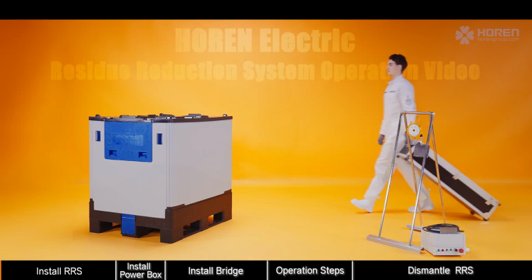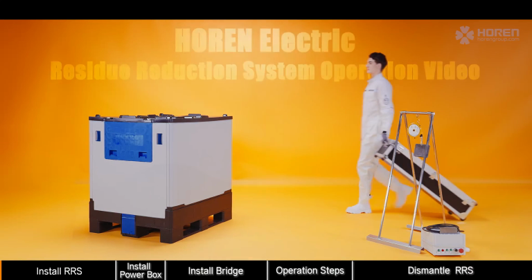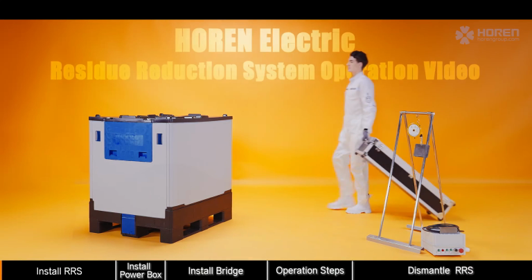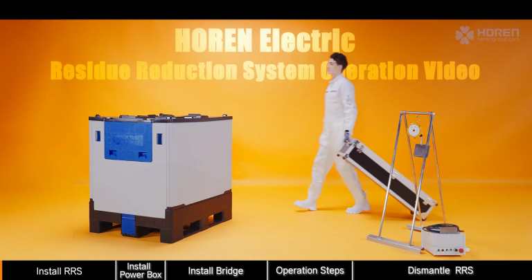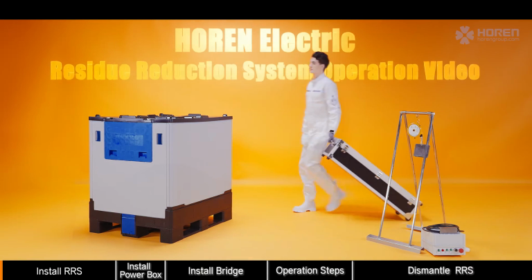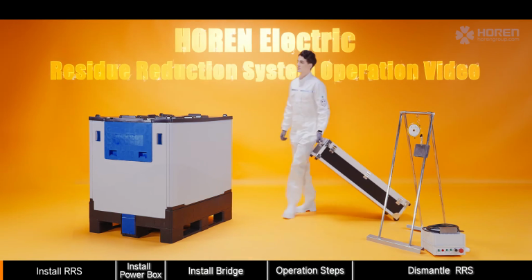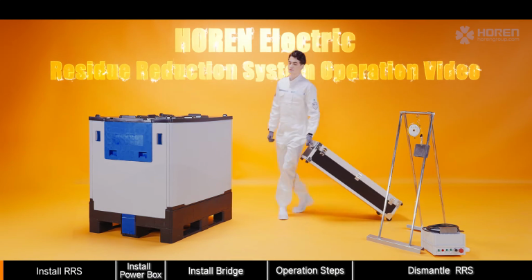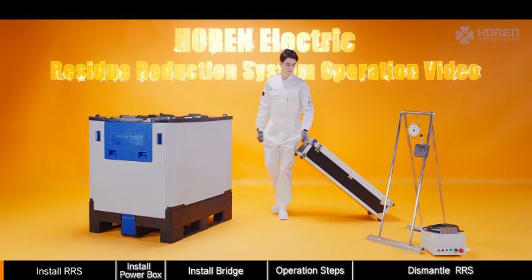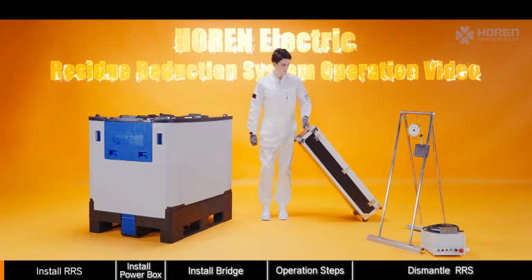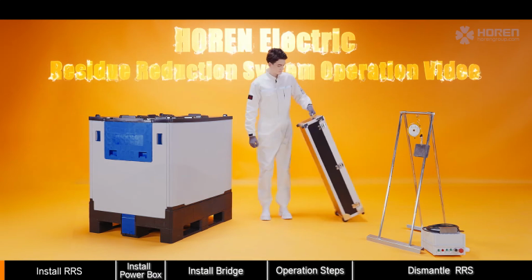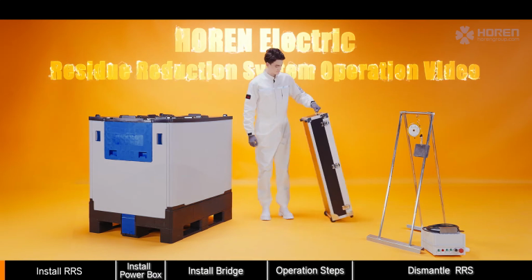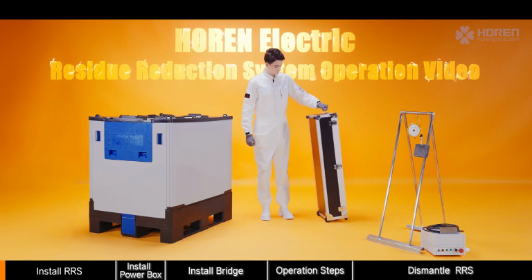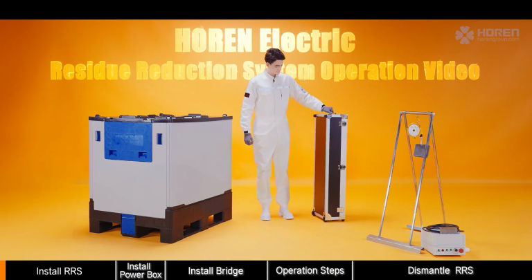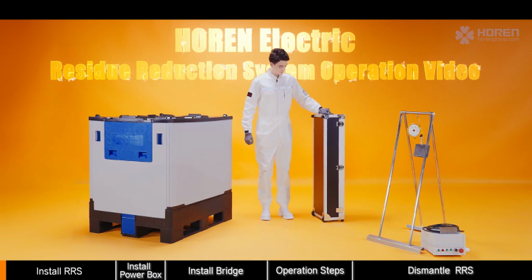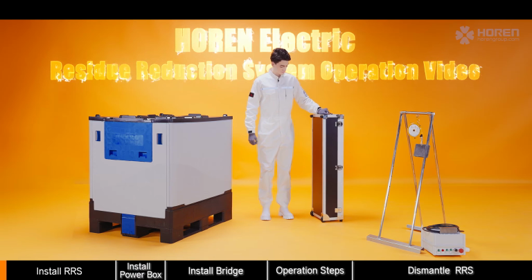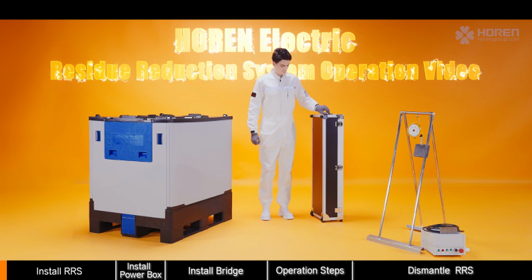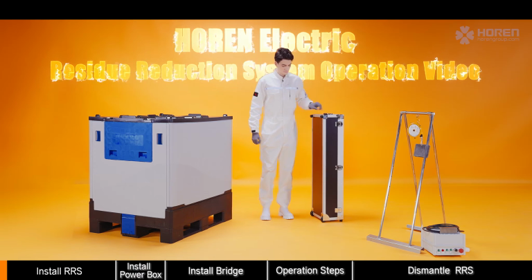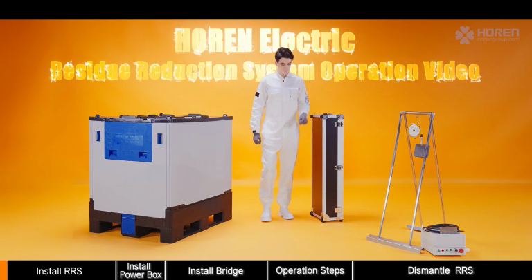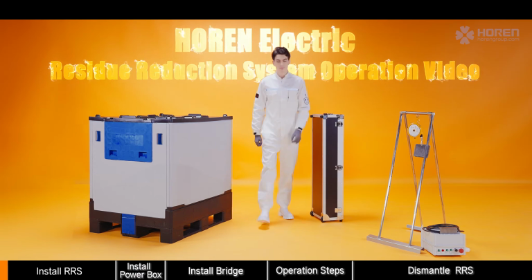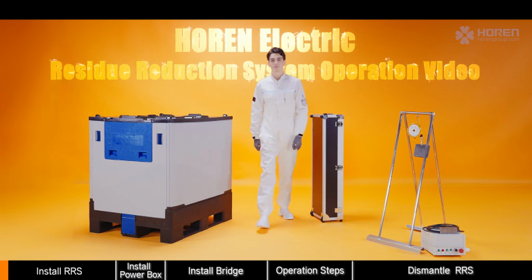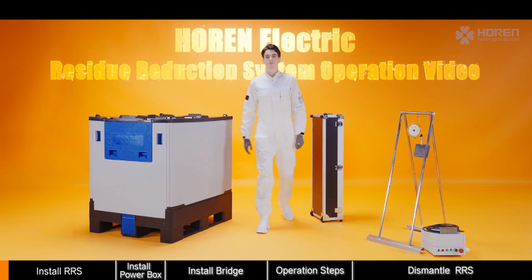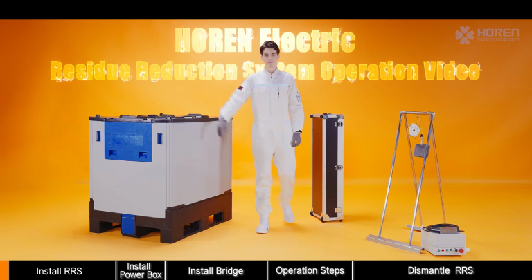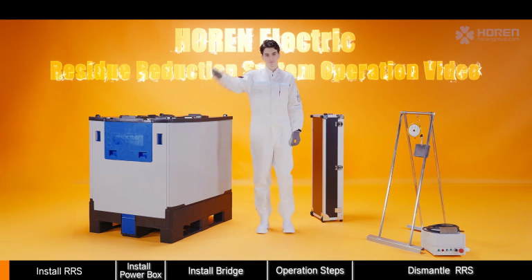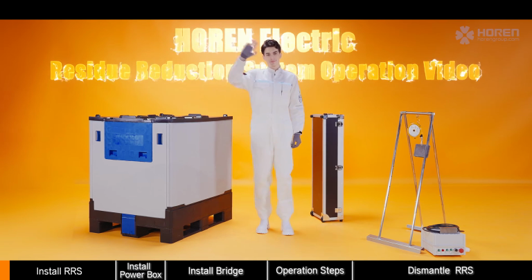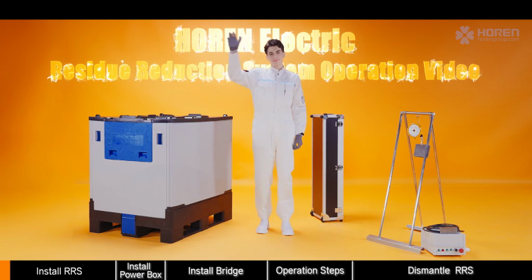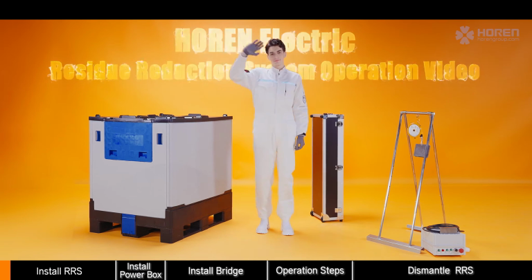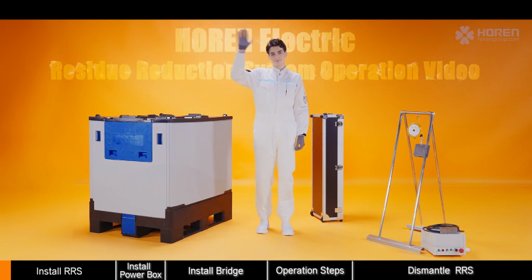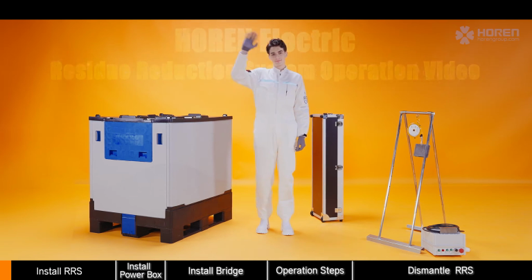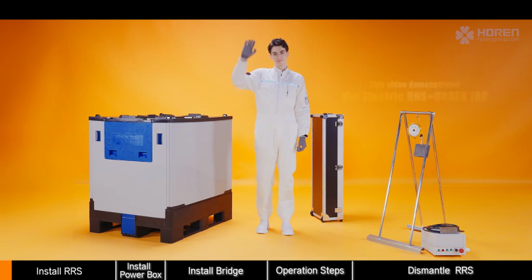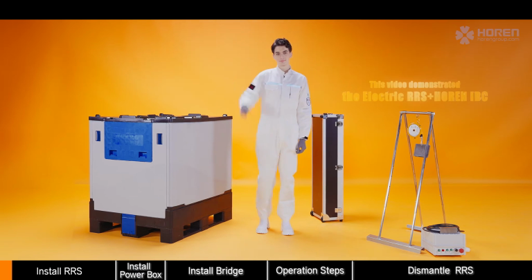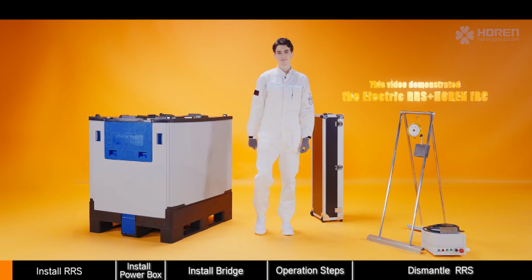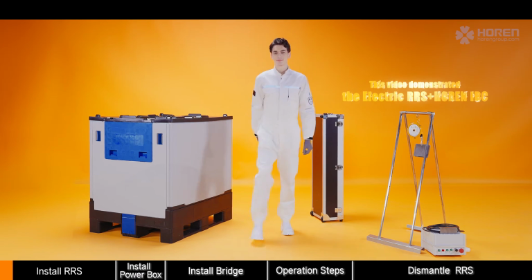Welcome to watch the operation video of the Horan Electric Residue Reduction System.